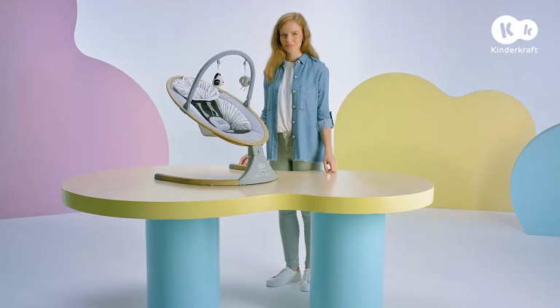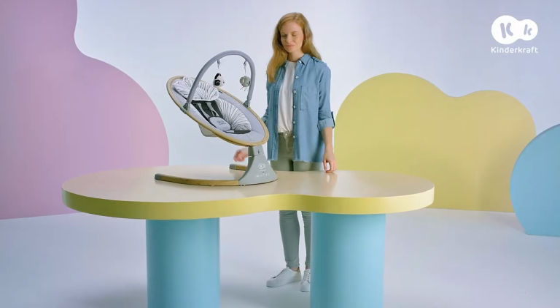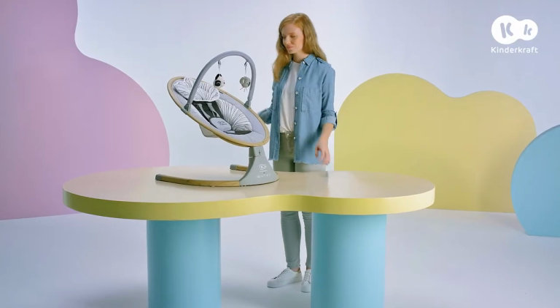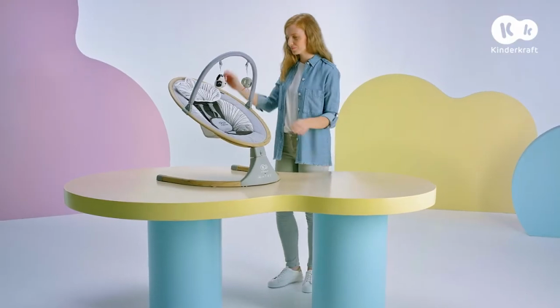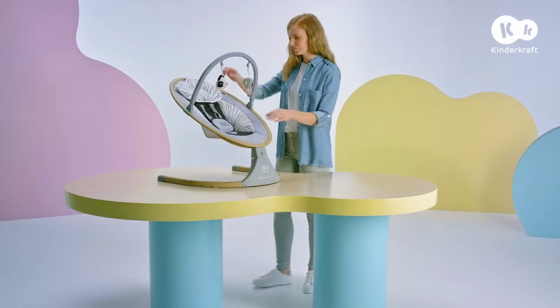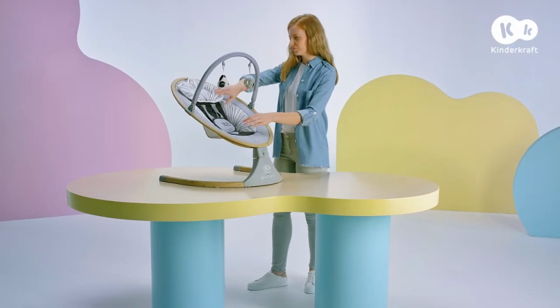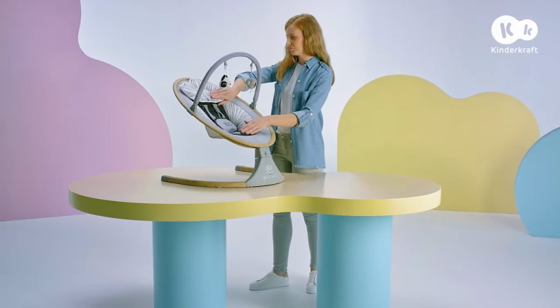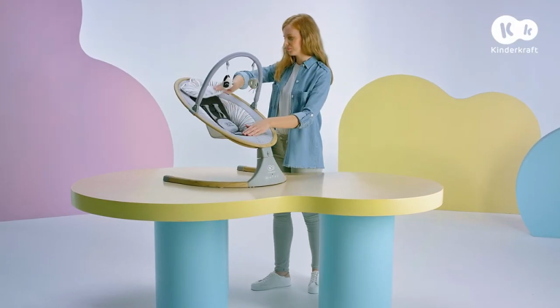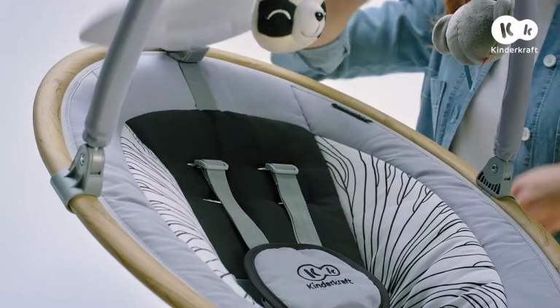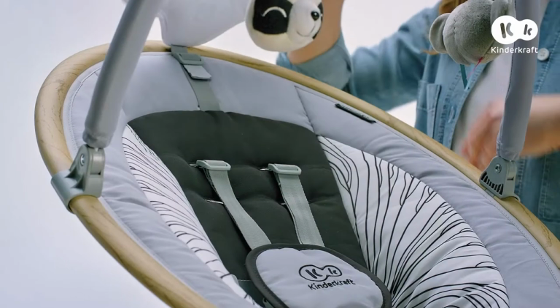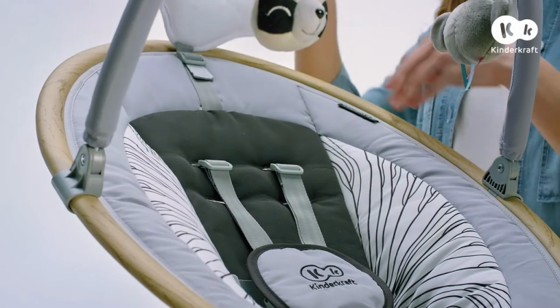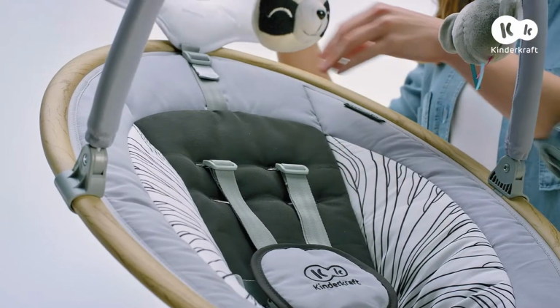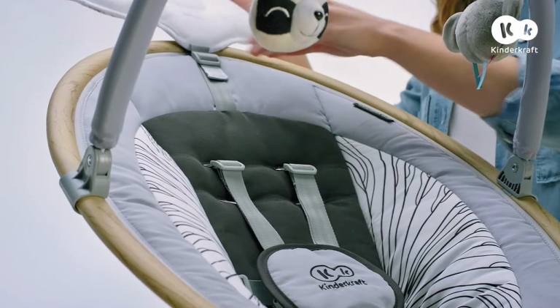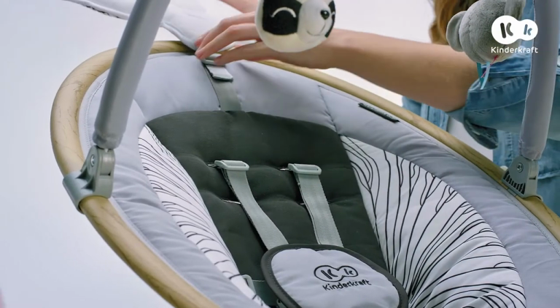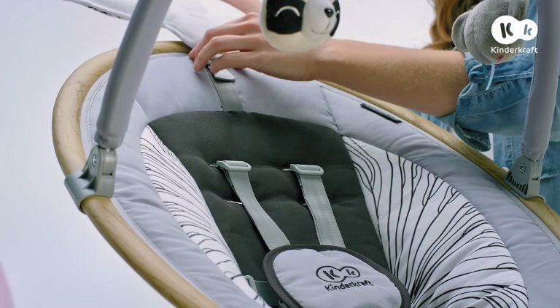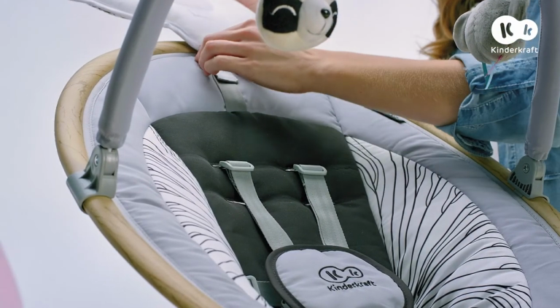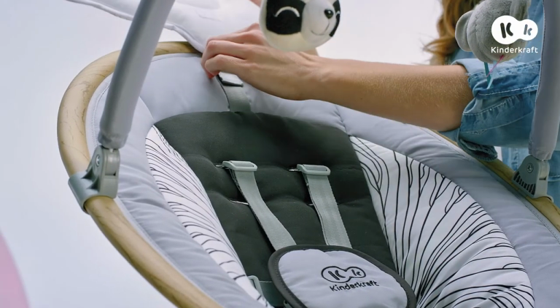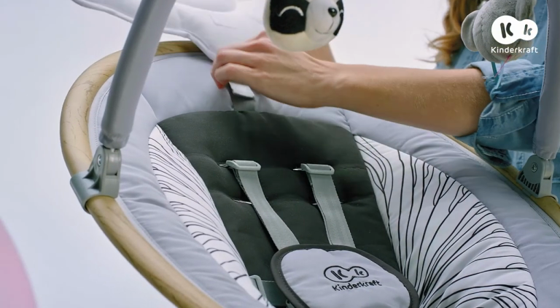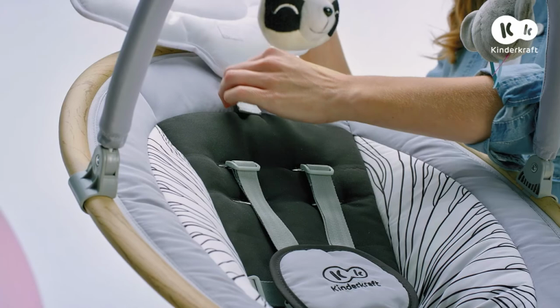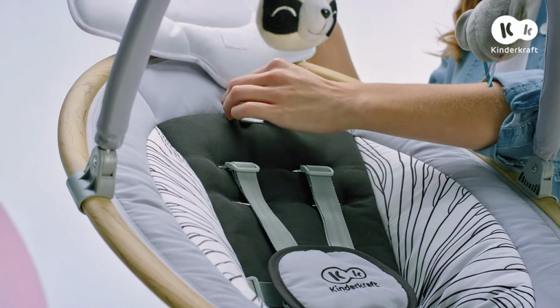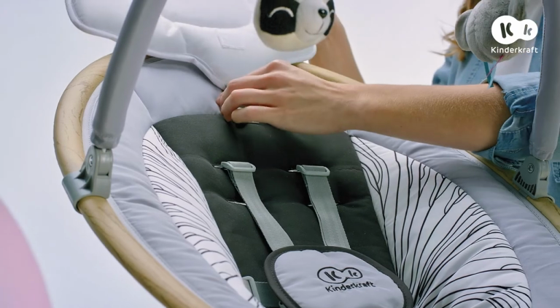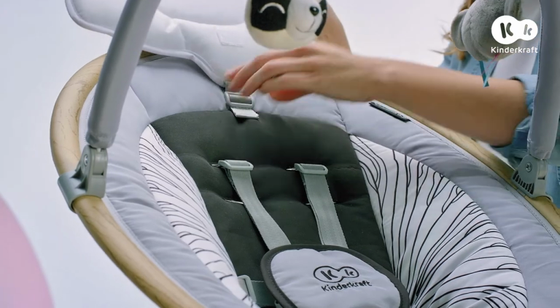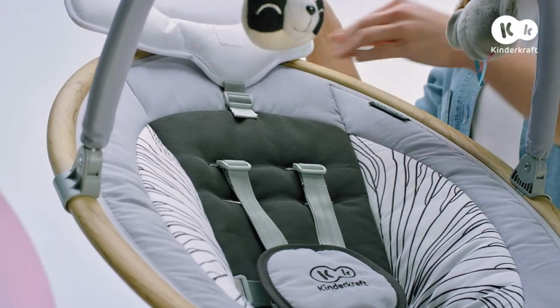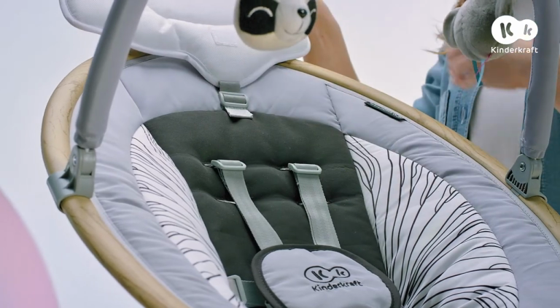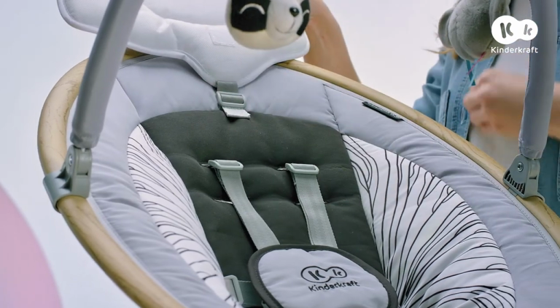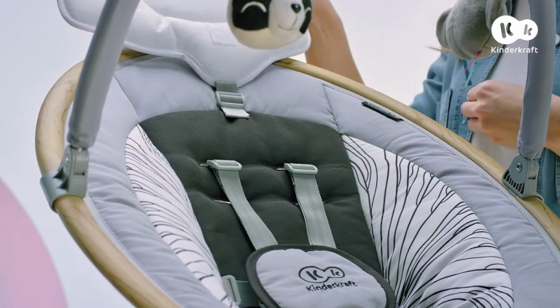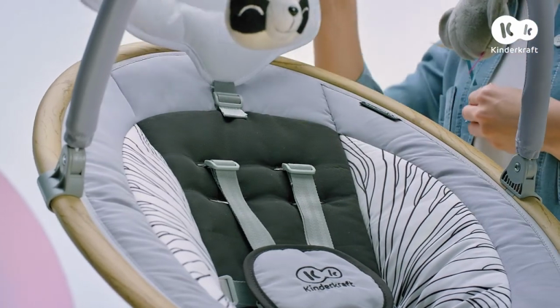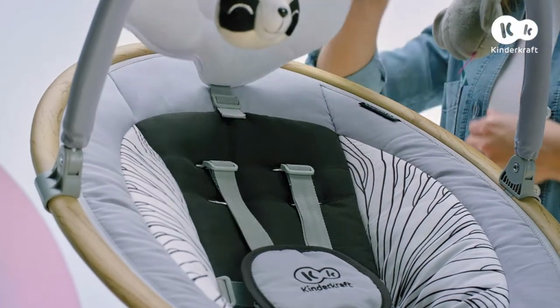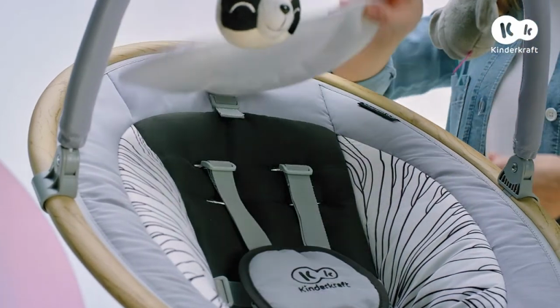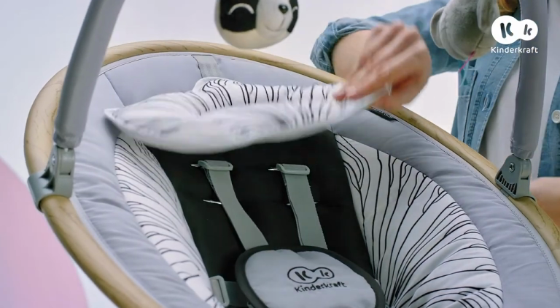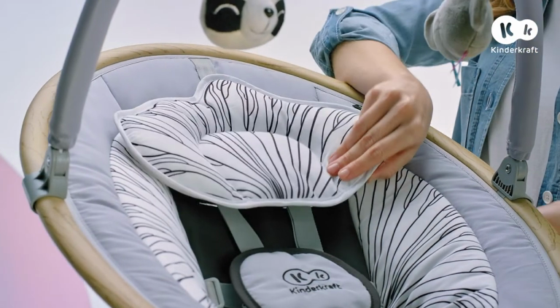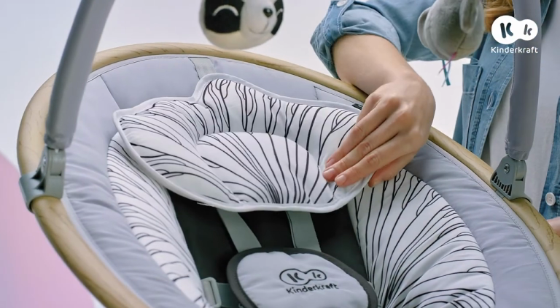By sliding the buckle next to the cushion, you can set it higher or lower so that your child is comfortable.